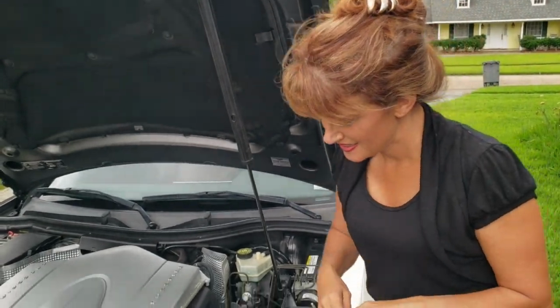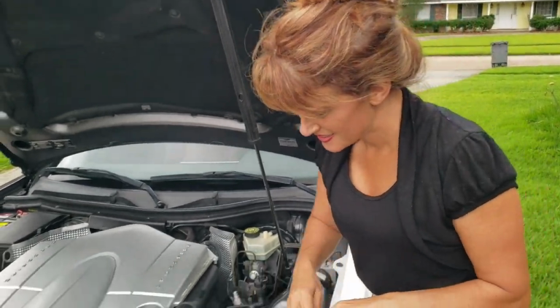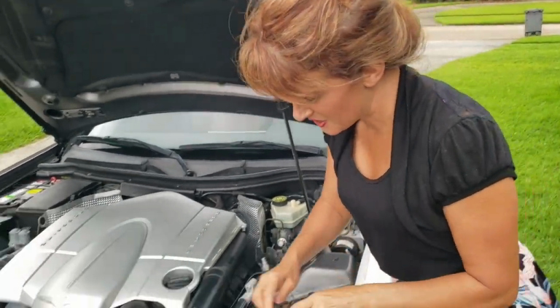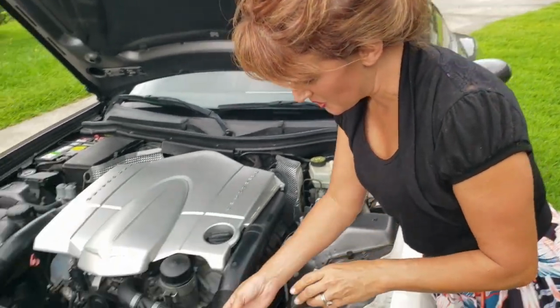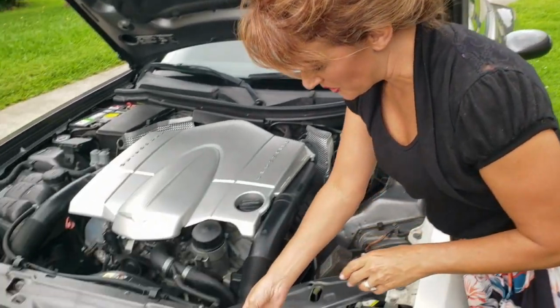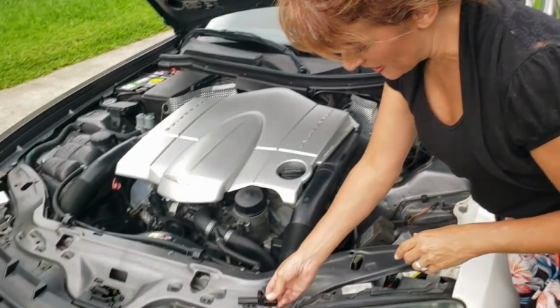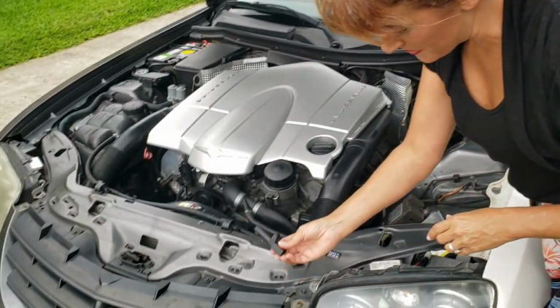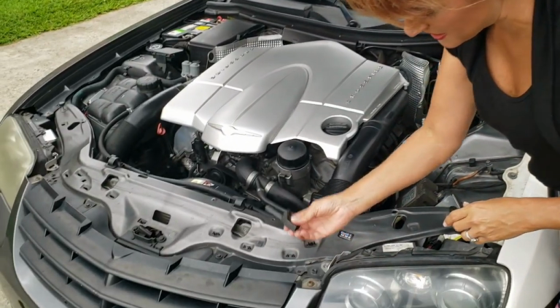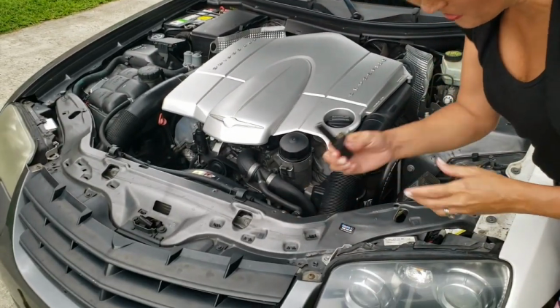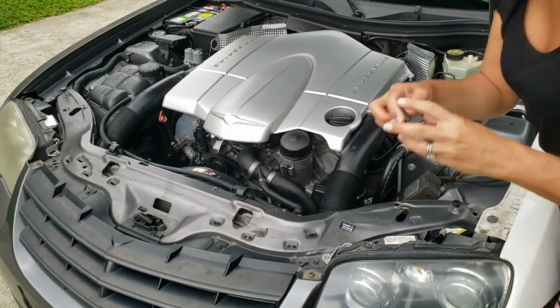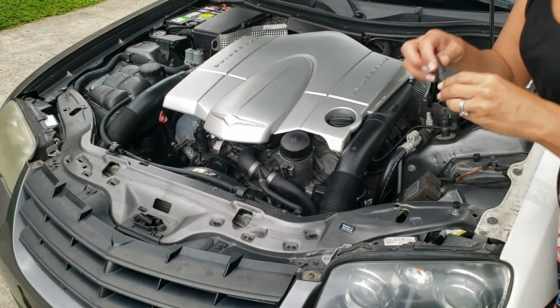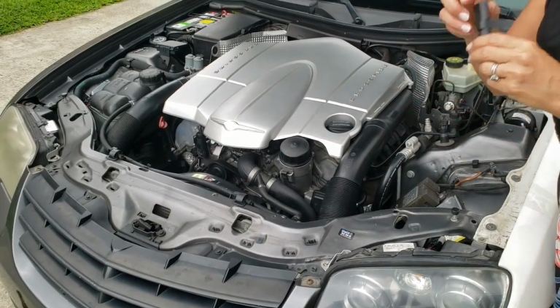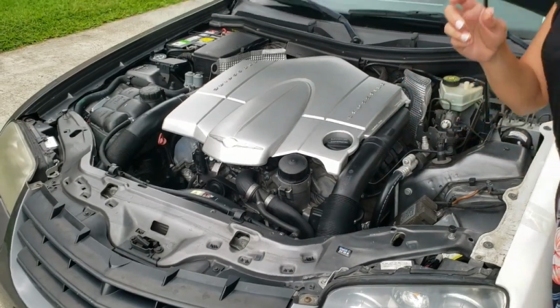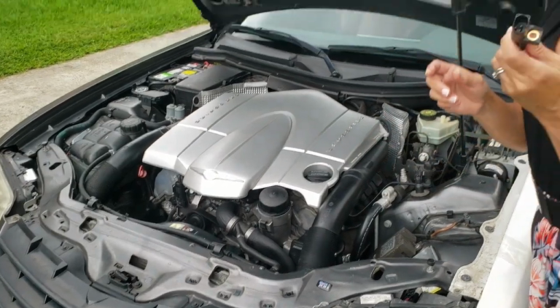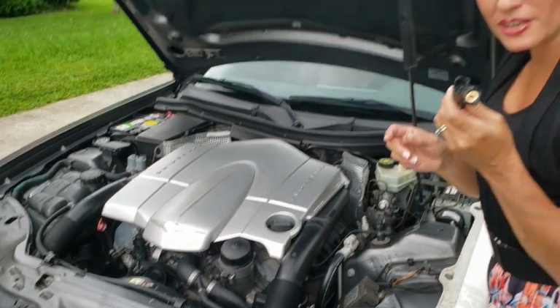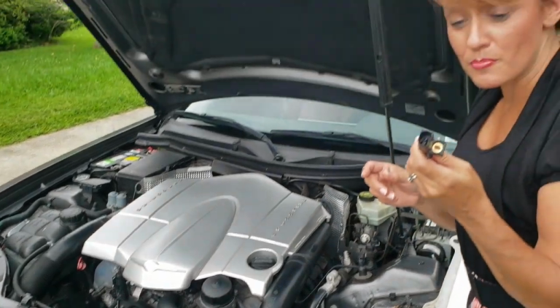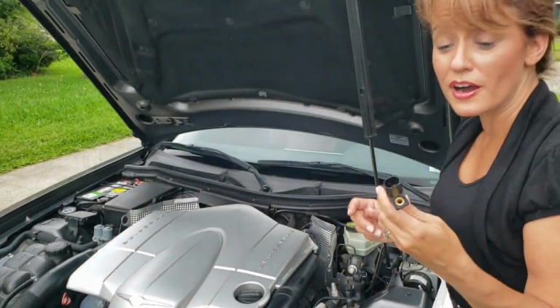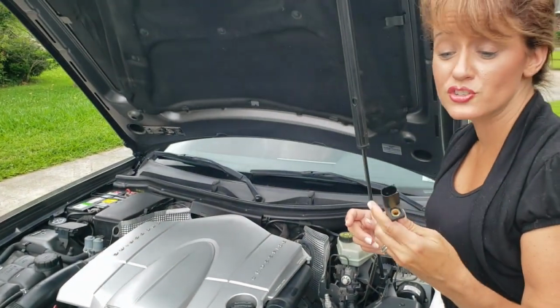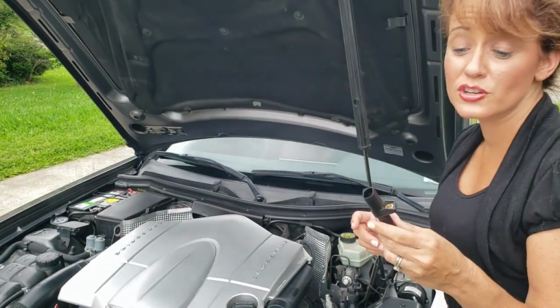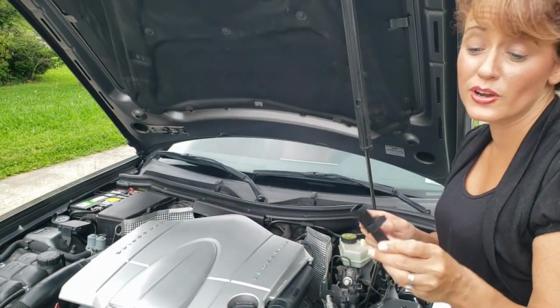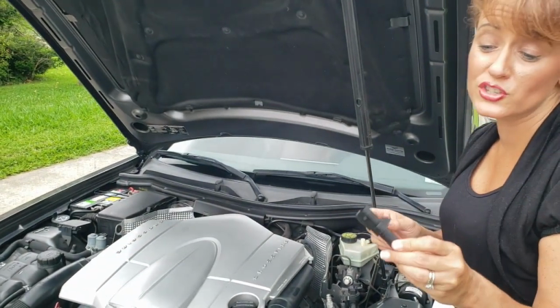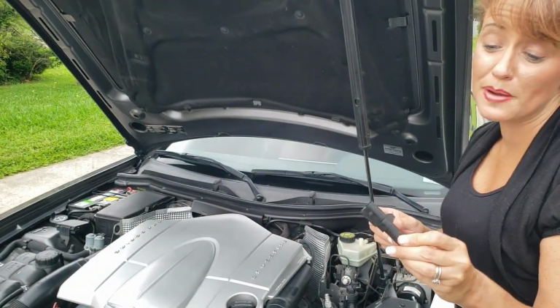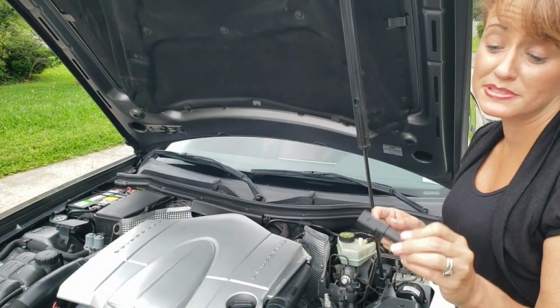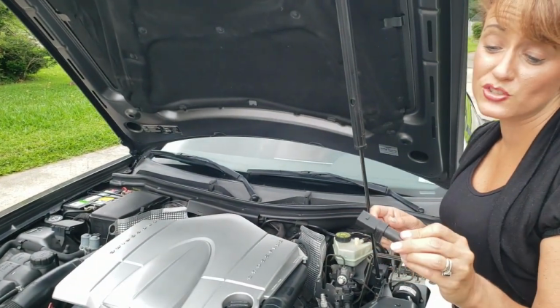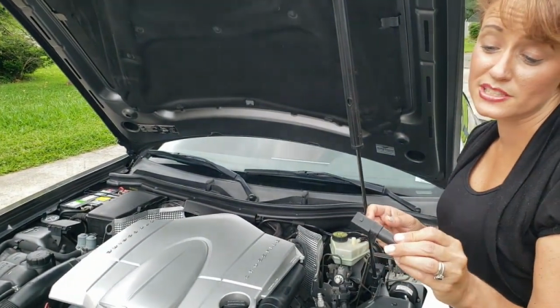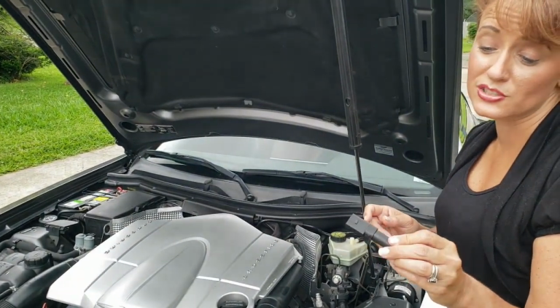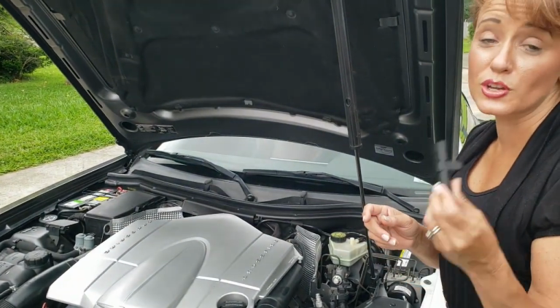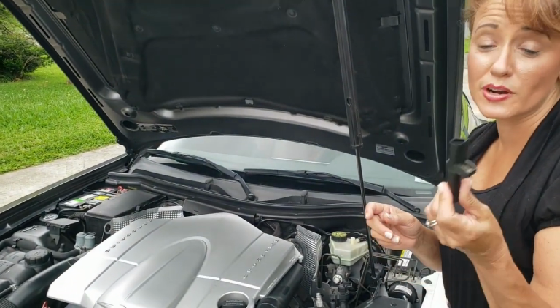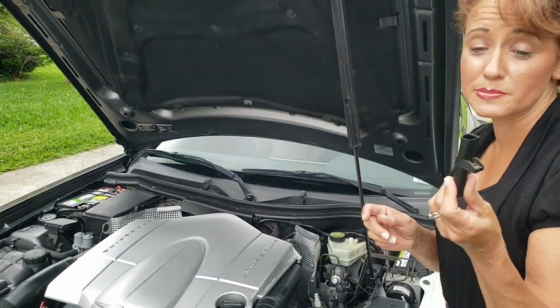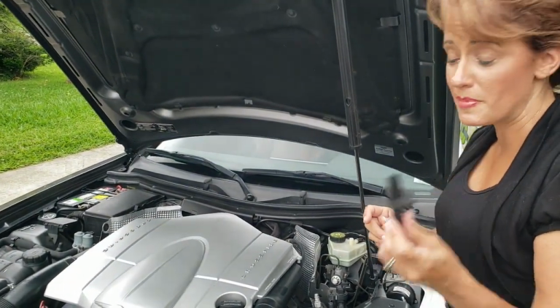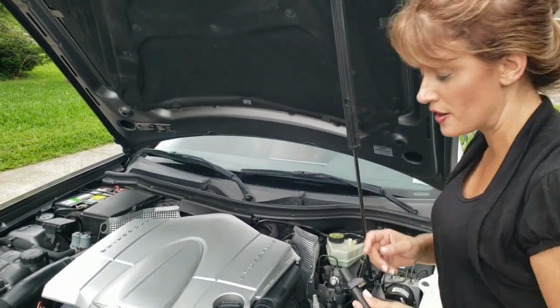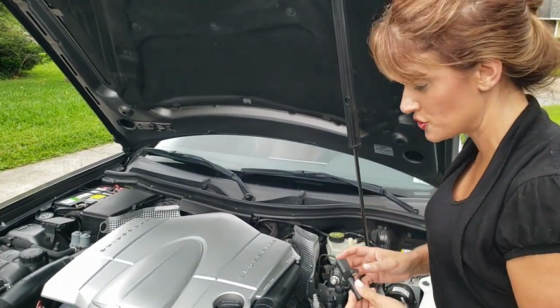This is a brand new Bosch crankshaft position sensor. You want it to be Bosch.